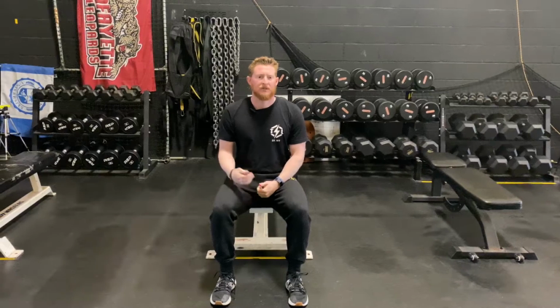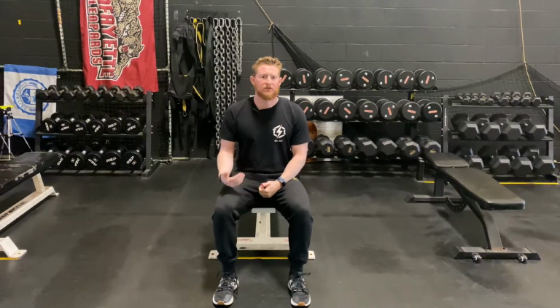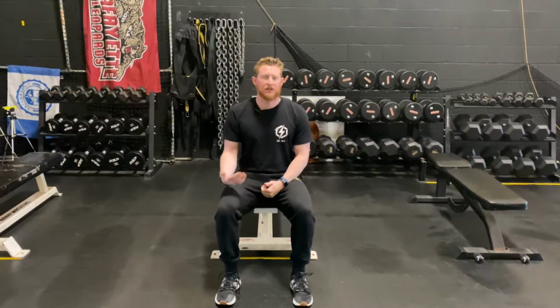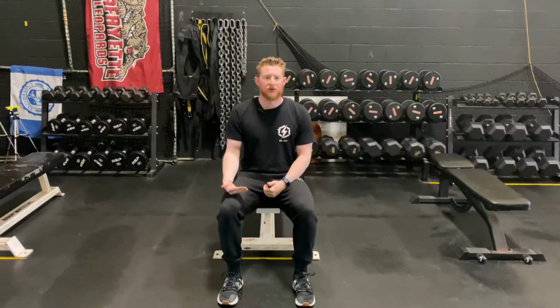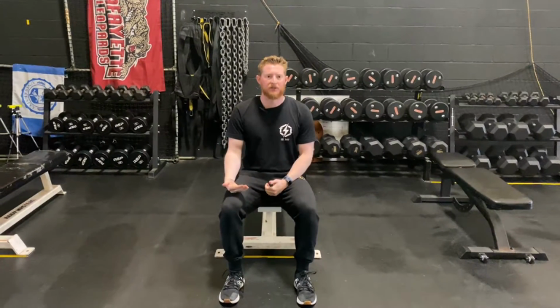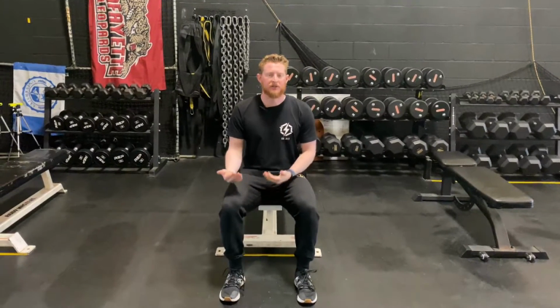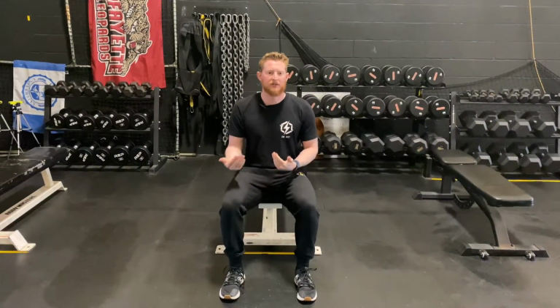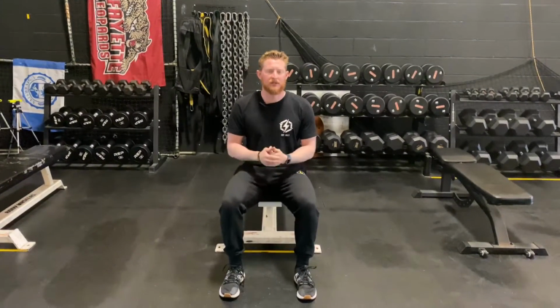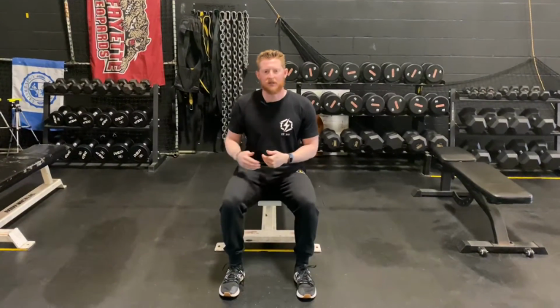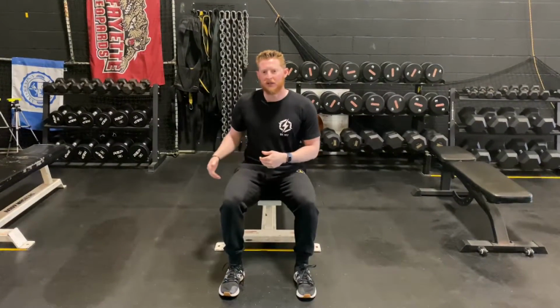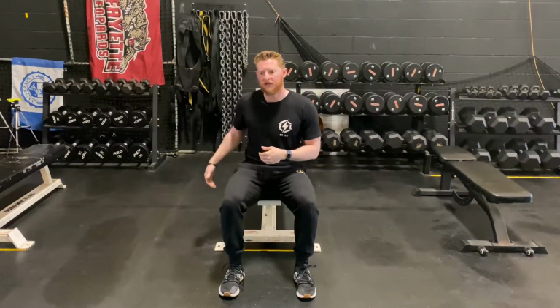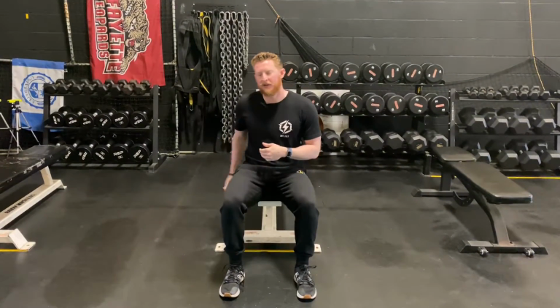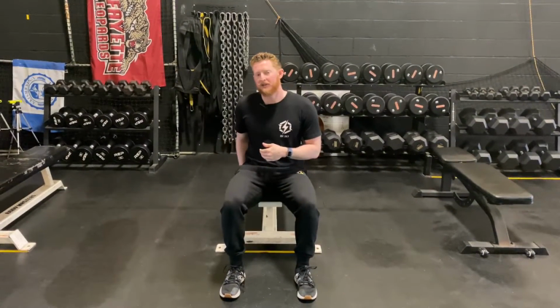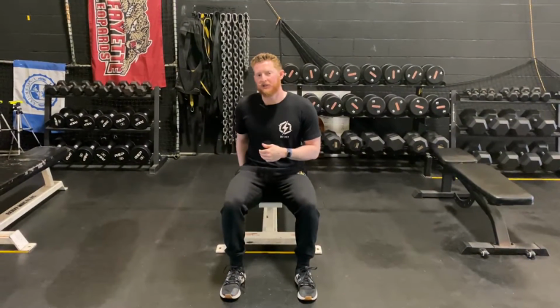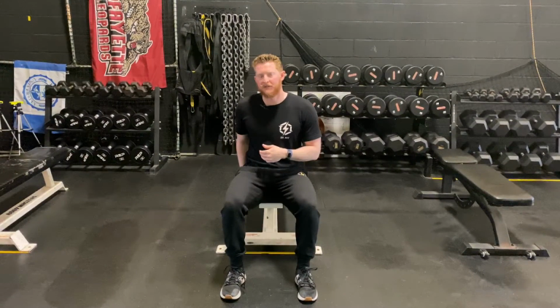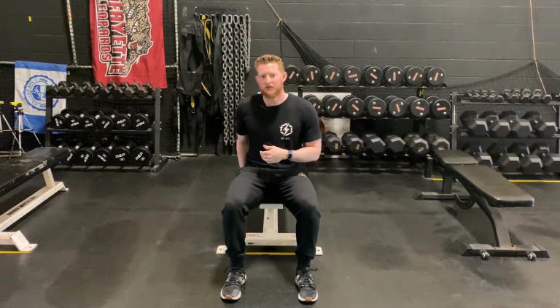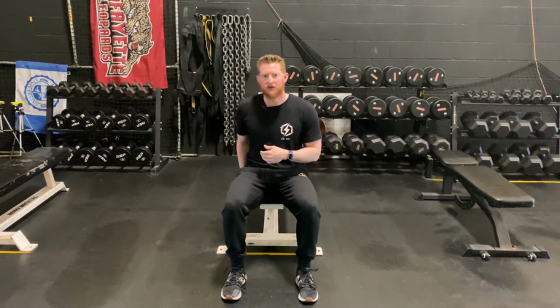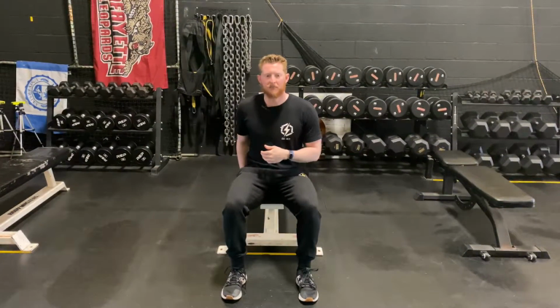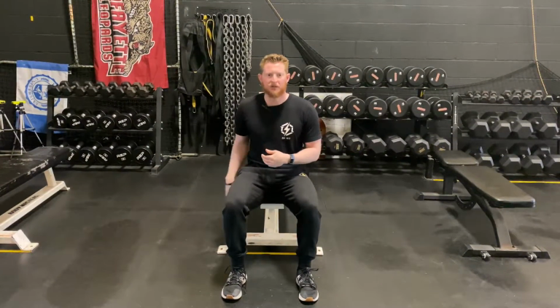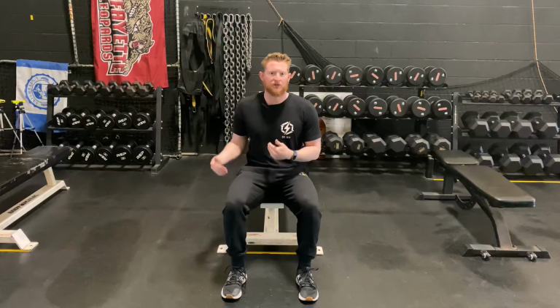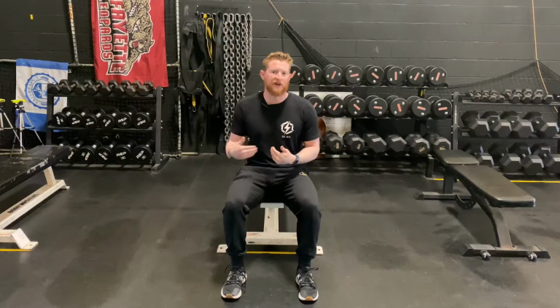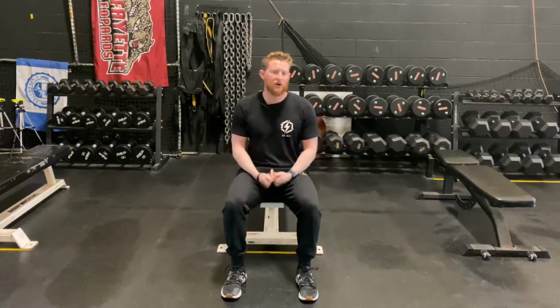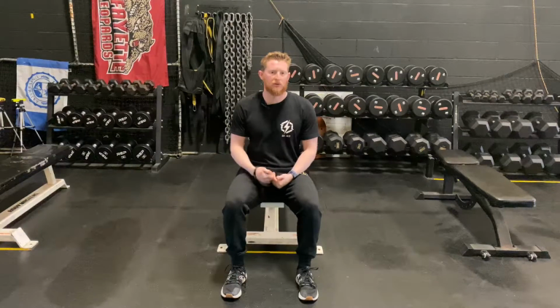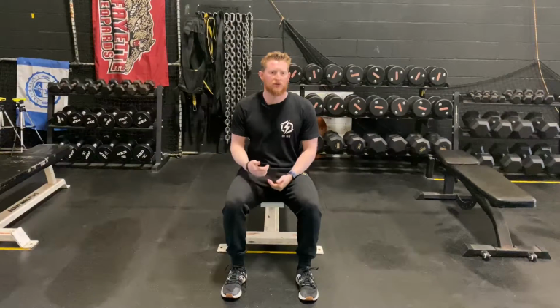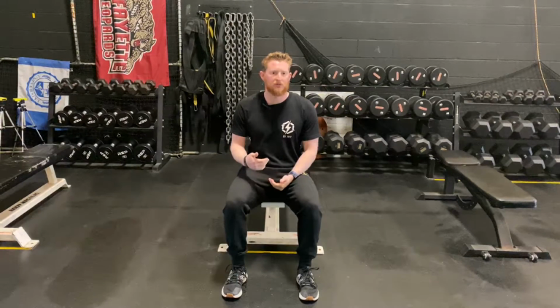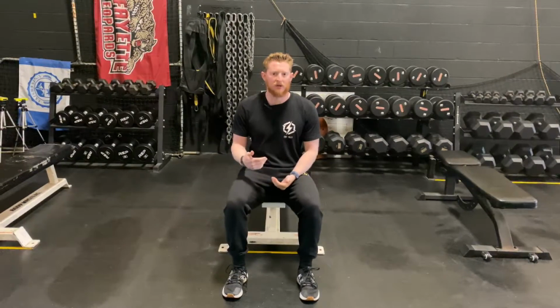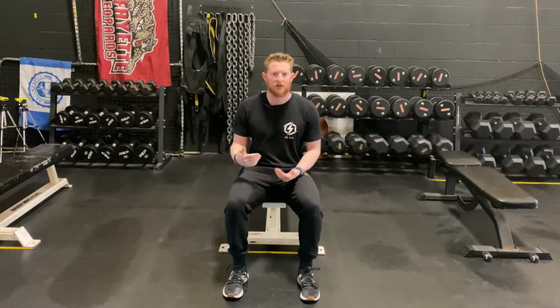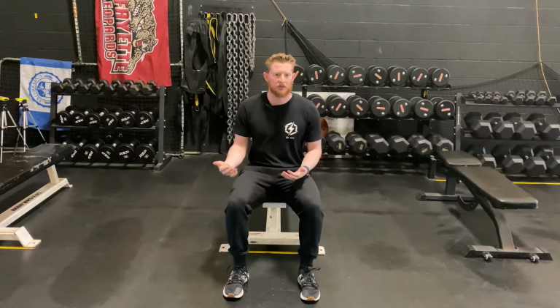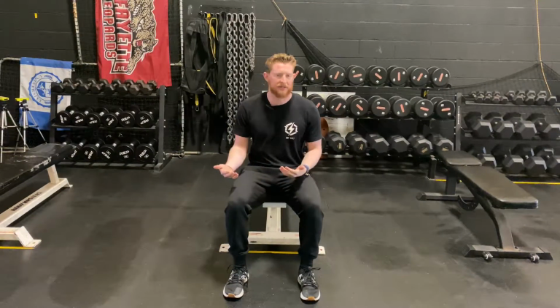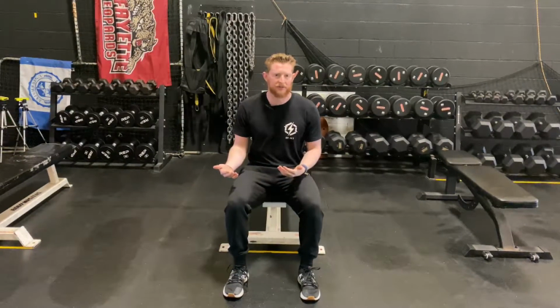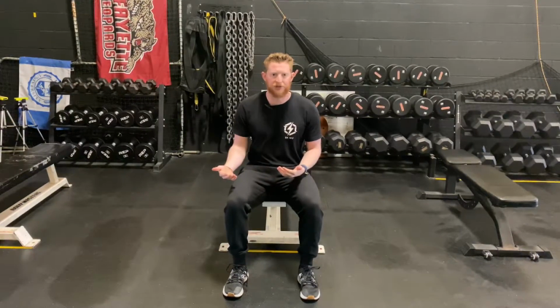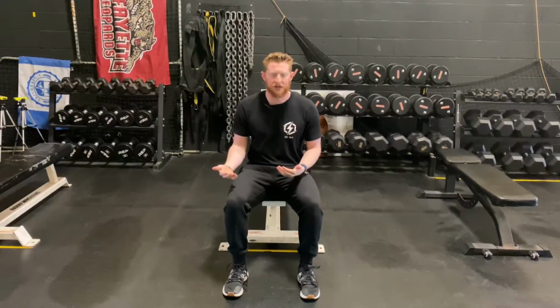So this is a hip thrust. These can be done if you're at the gym — you can do them on a bench. If you're at home, you could do them on a standard chair.